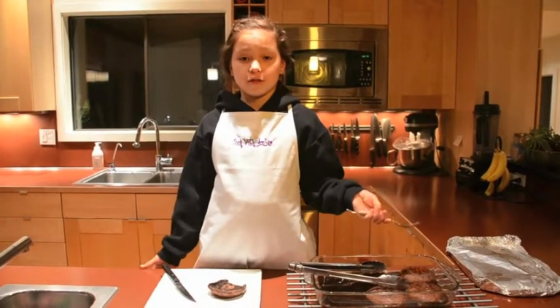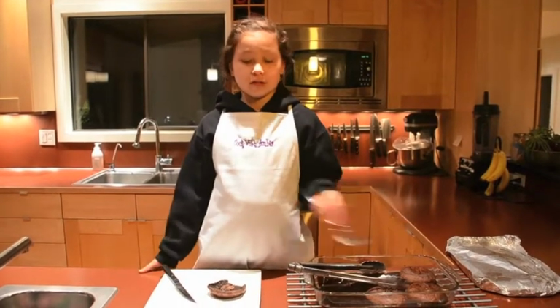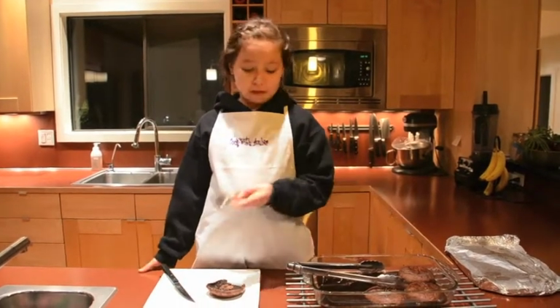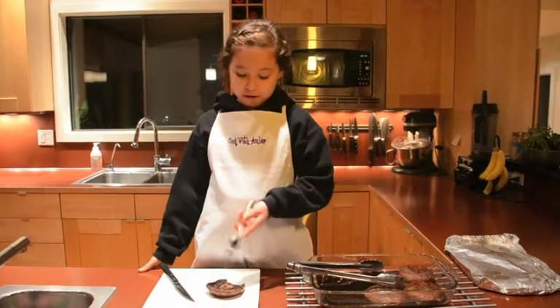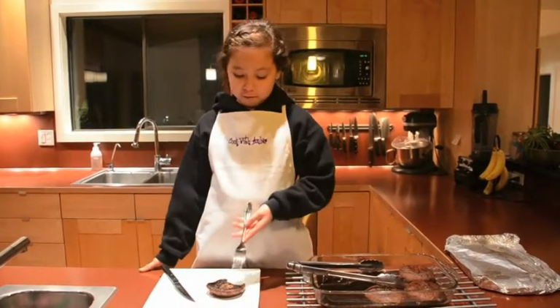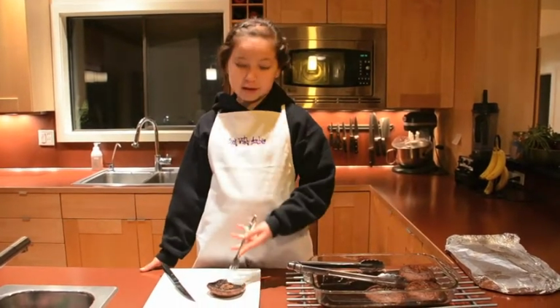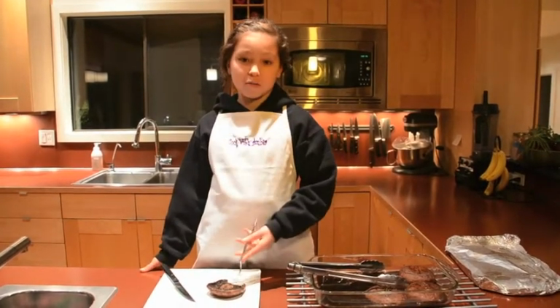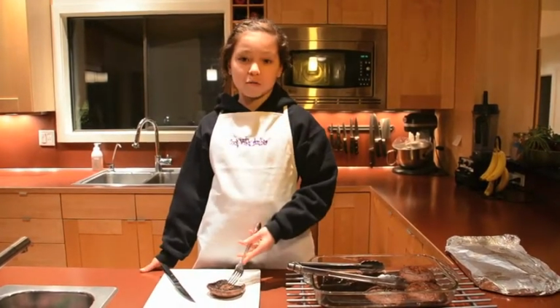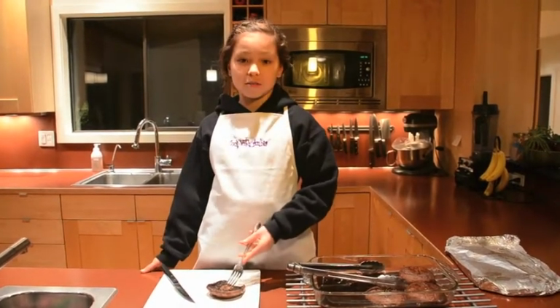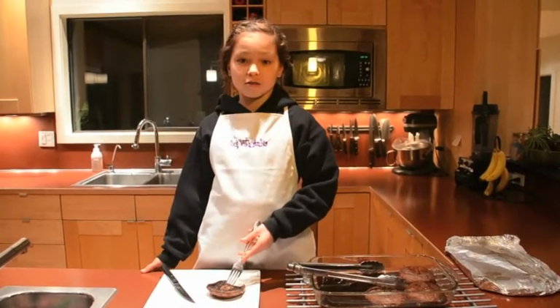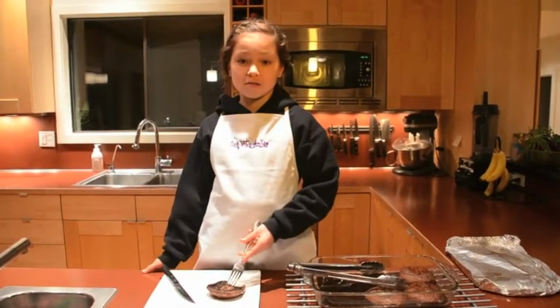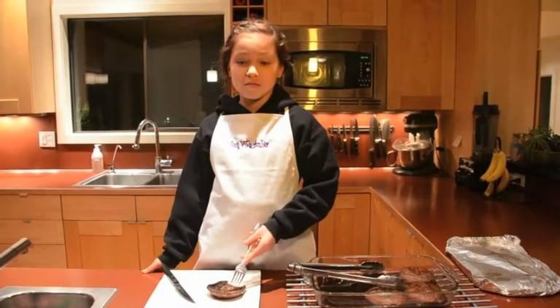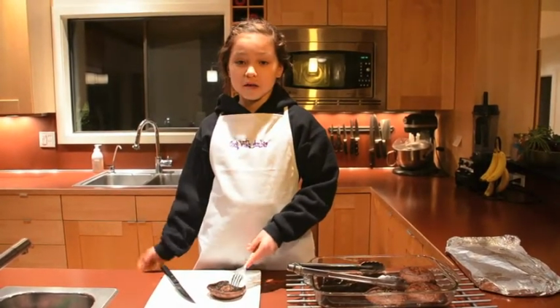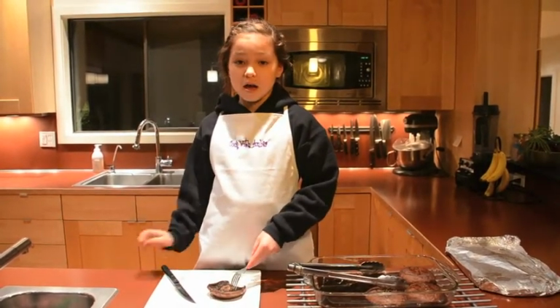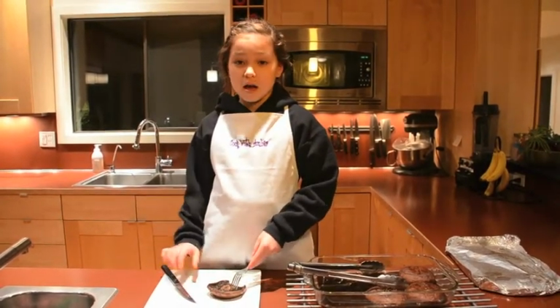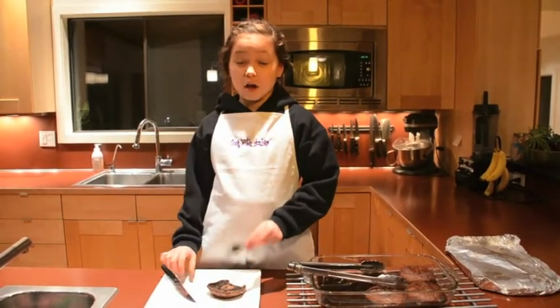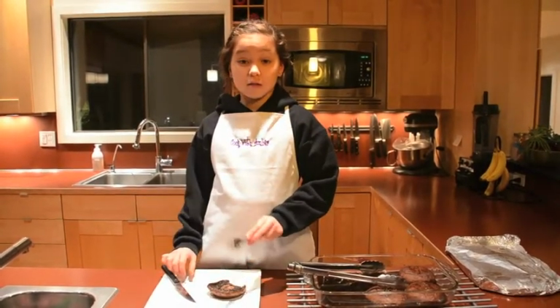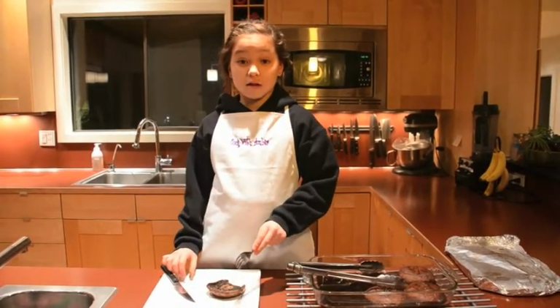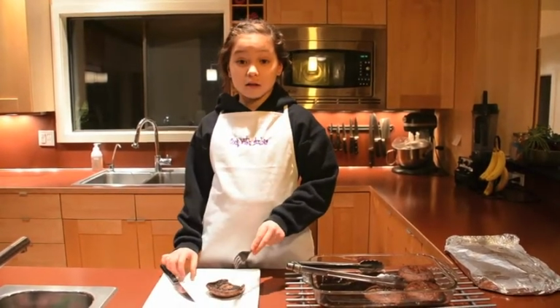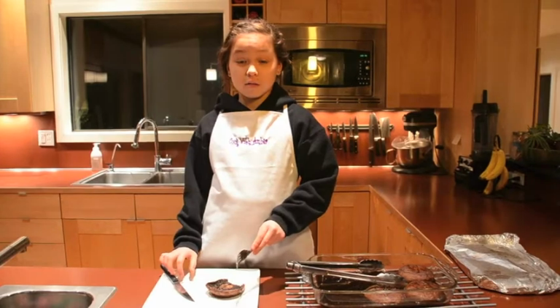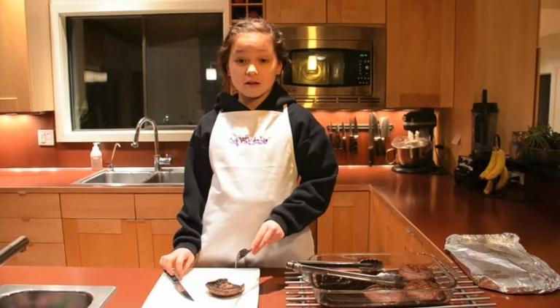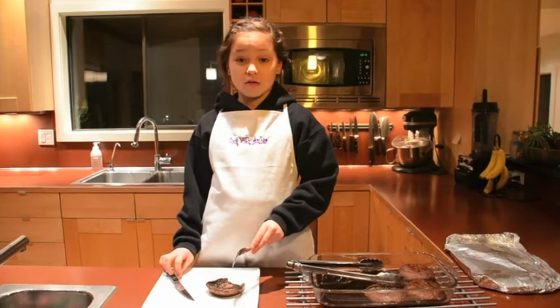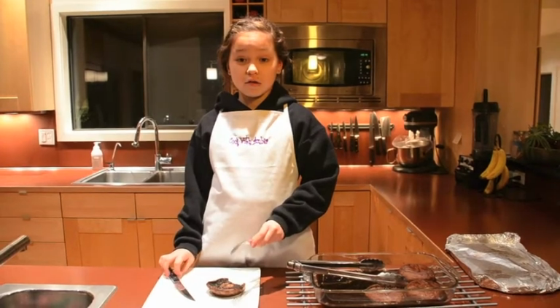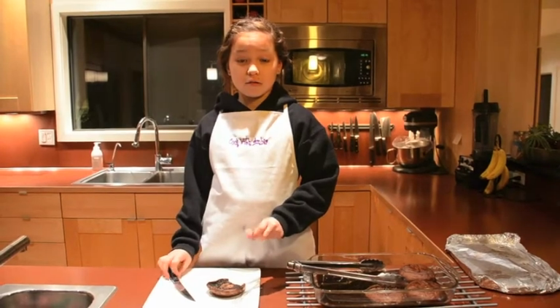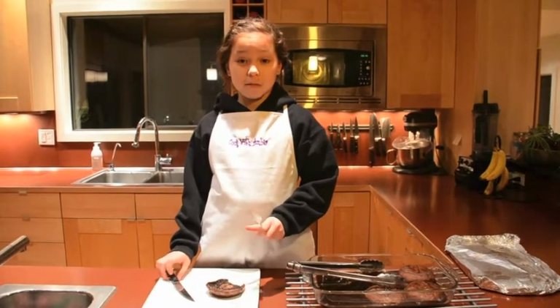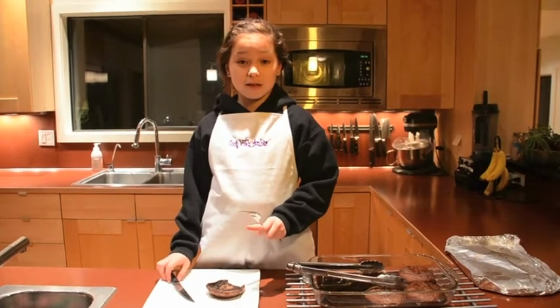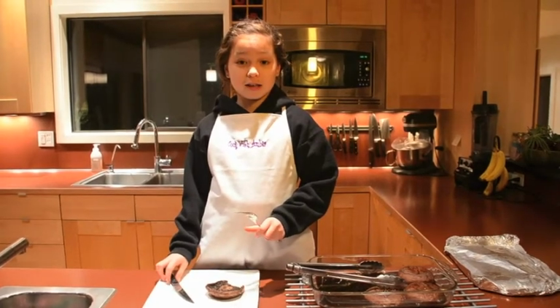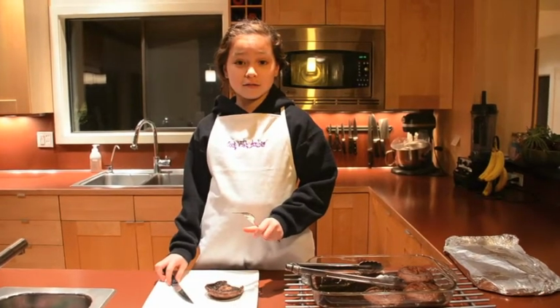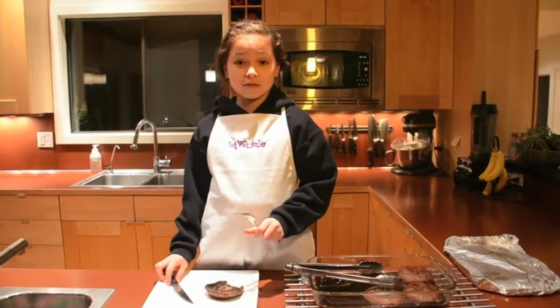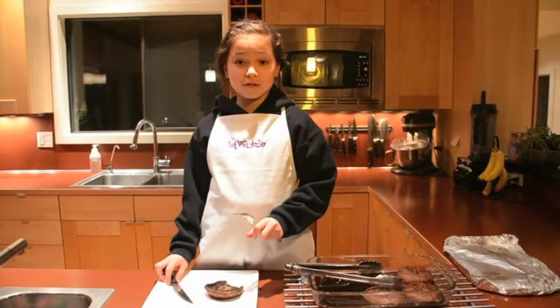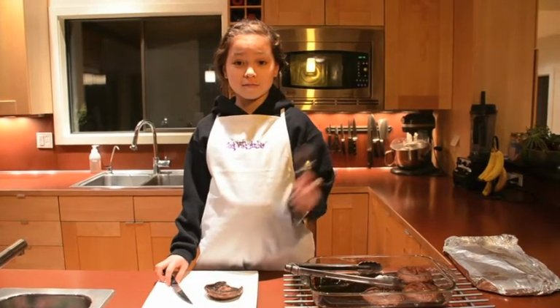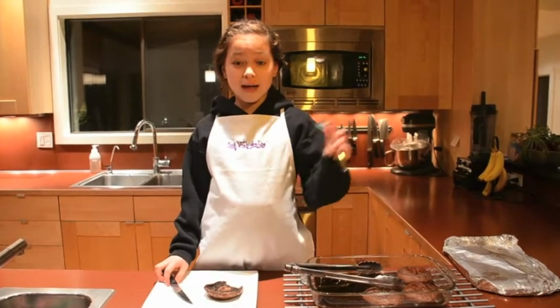This is my favorite way to have portobello mushrooms. I hope the marinade works out for you, and remember that kids can cook too. Bye!